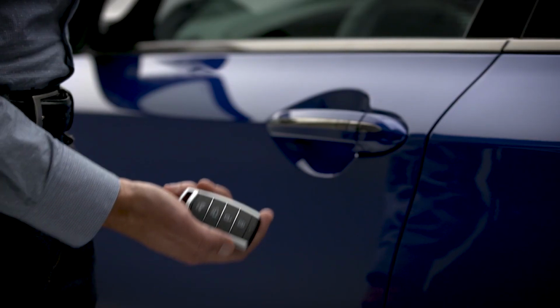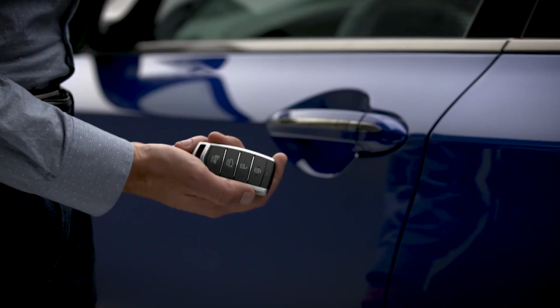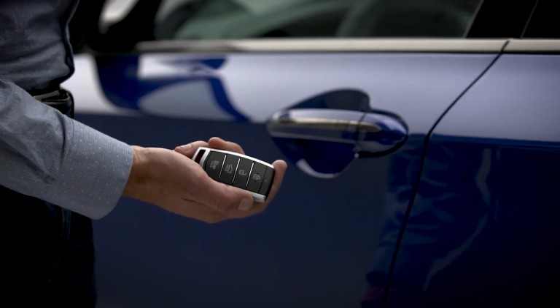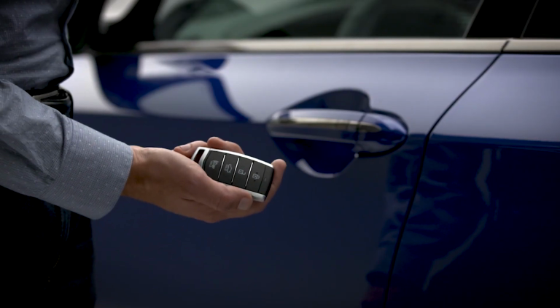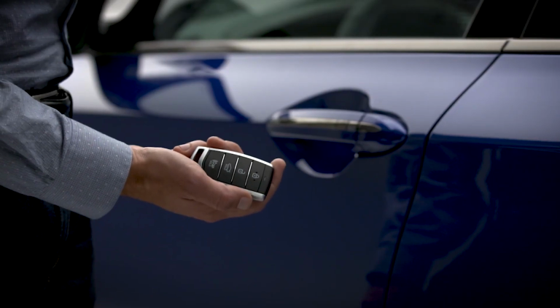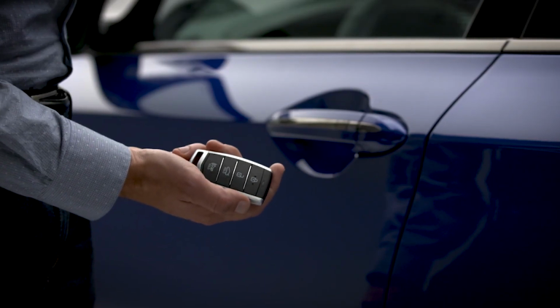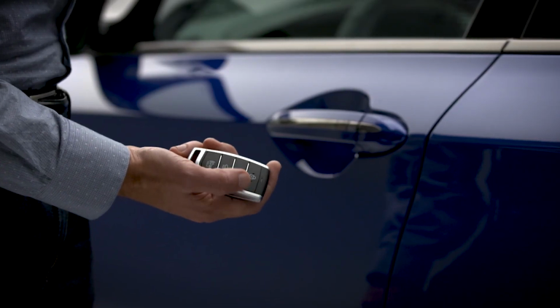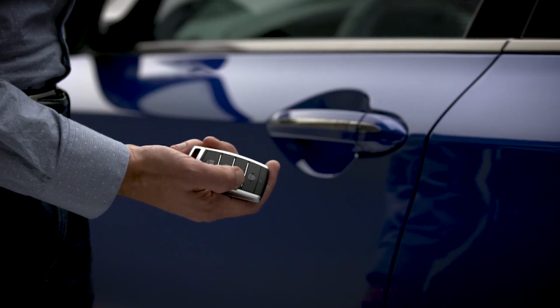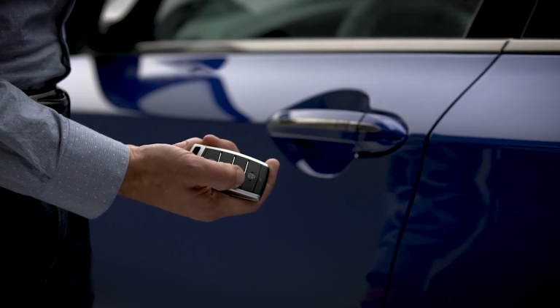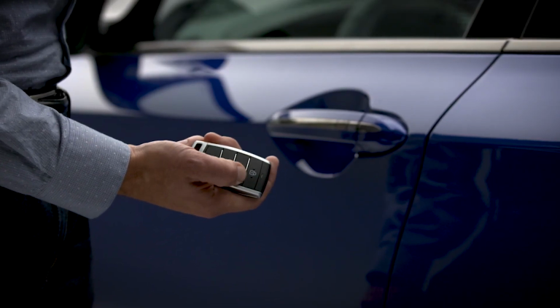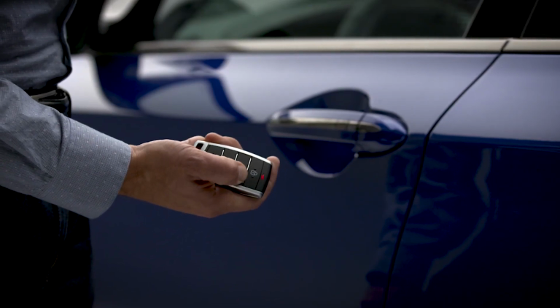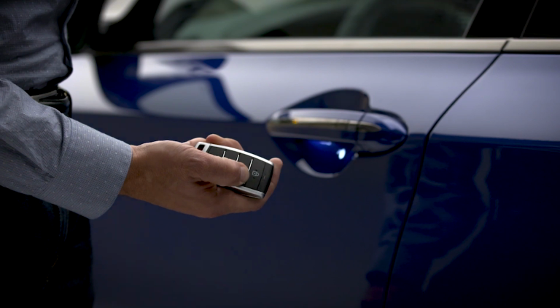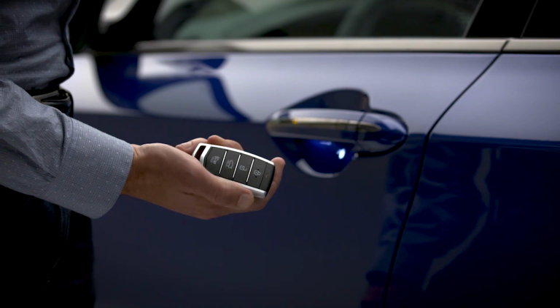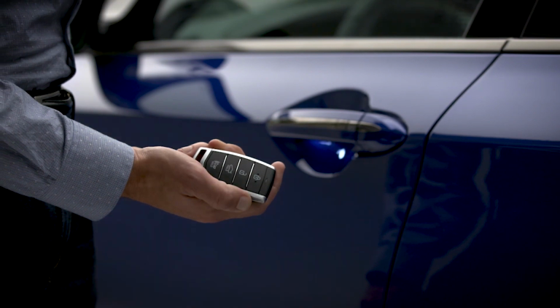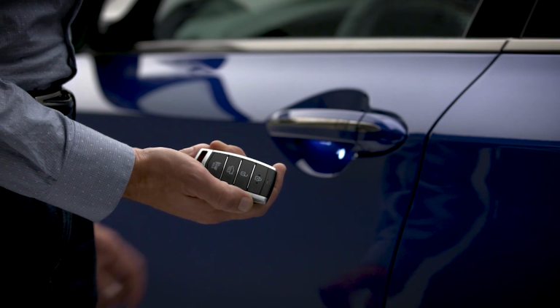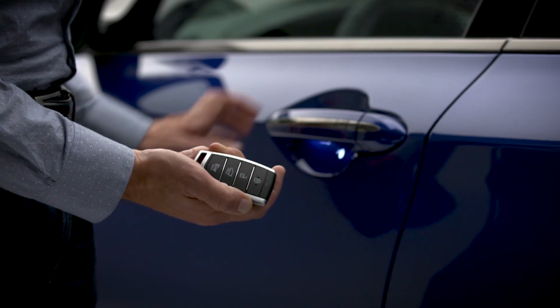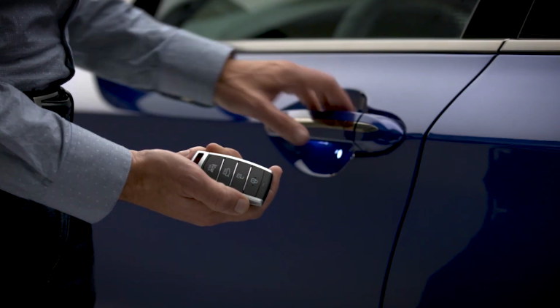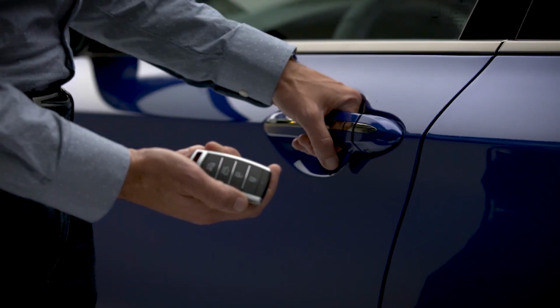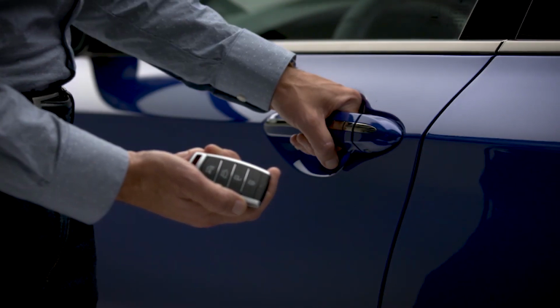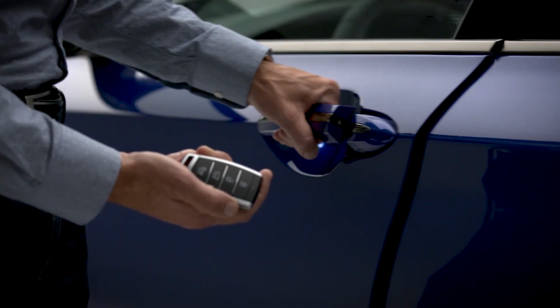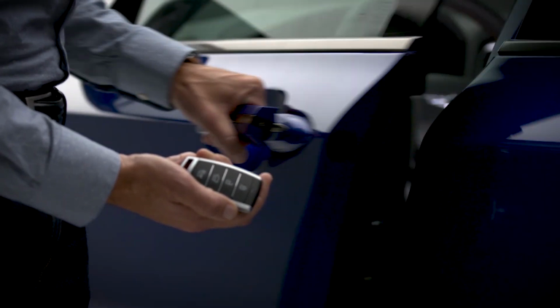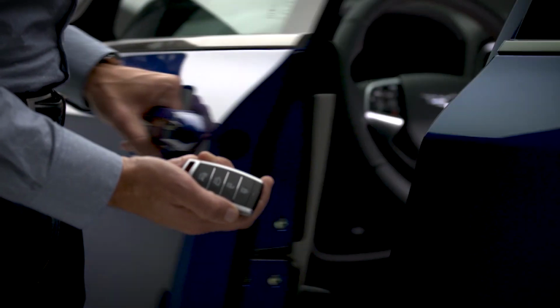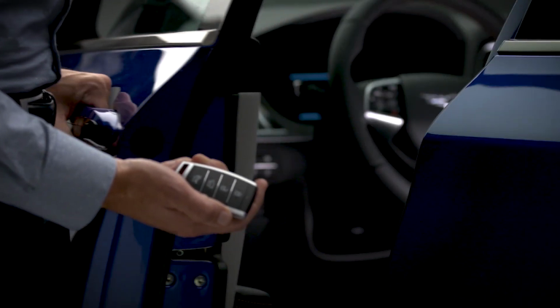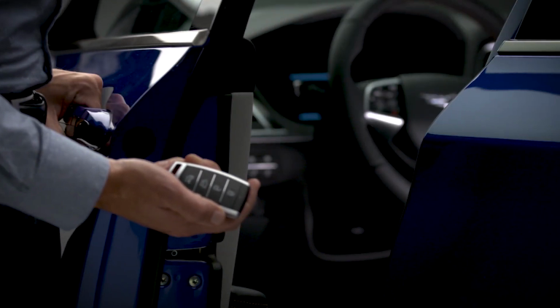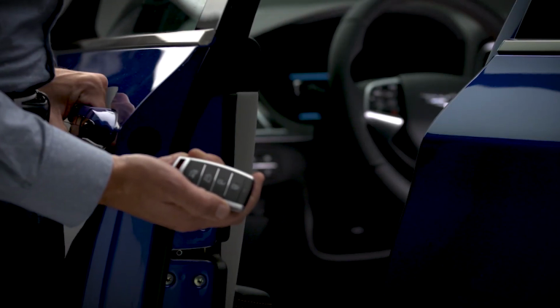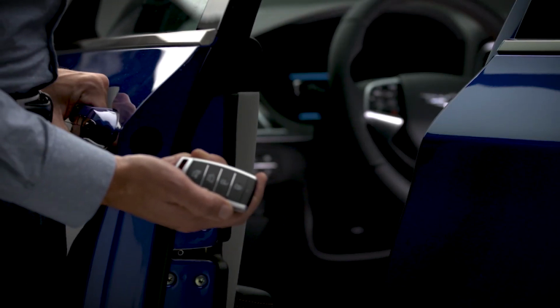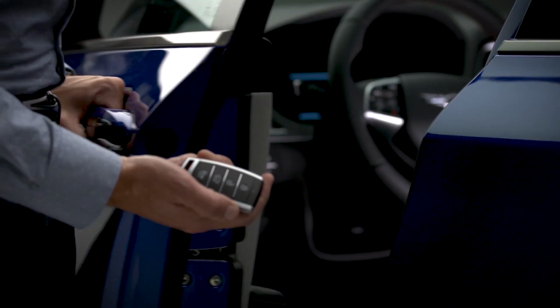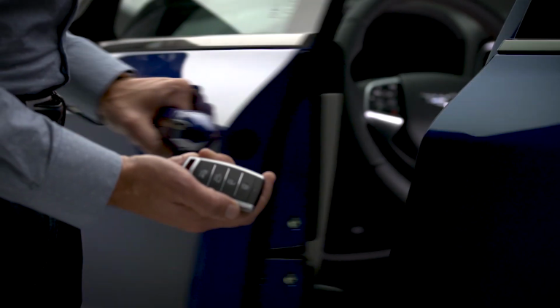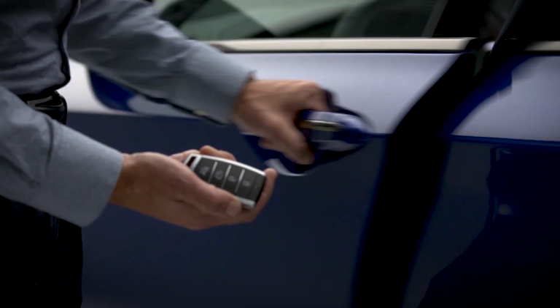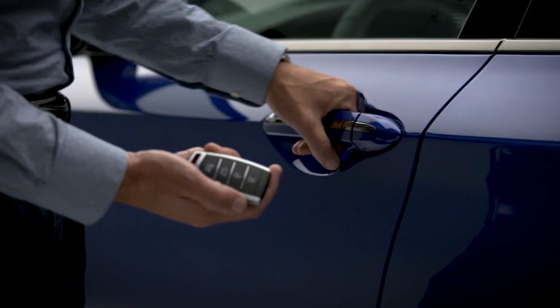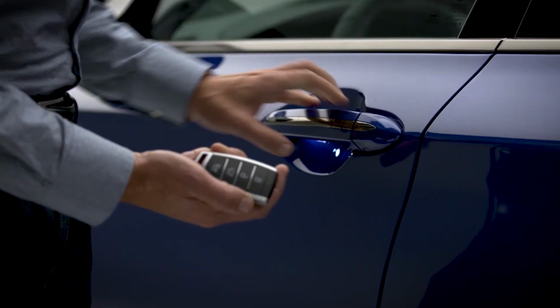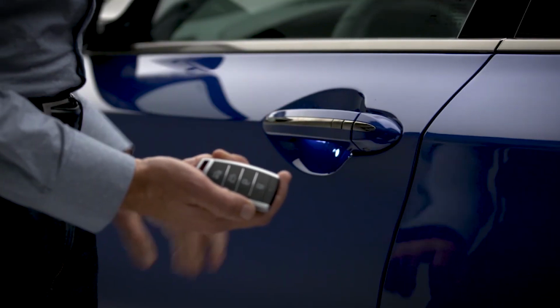No matter what mode you are in, pressing the unlock button on the smart key multiple times will not result in the doors on the vehicle locking.